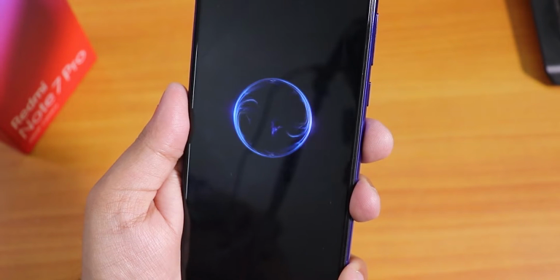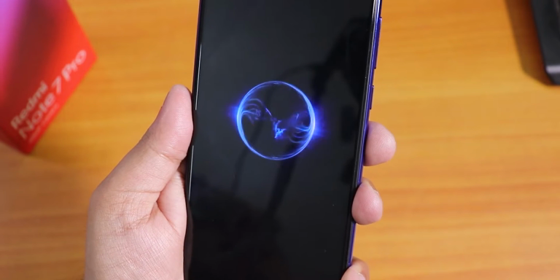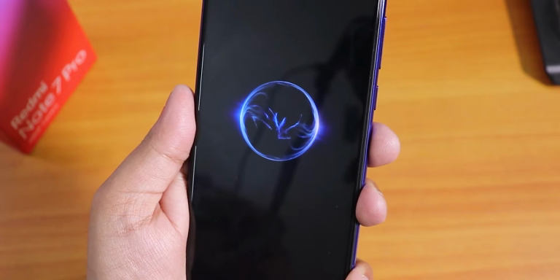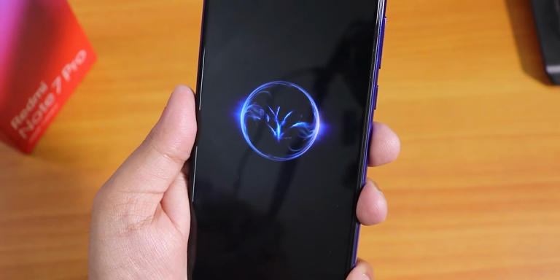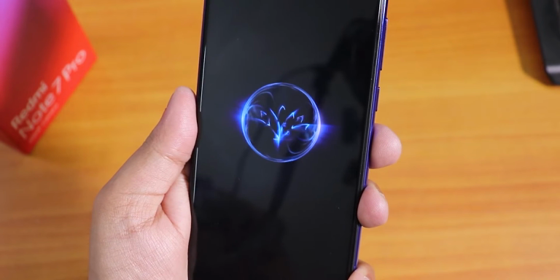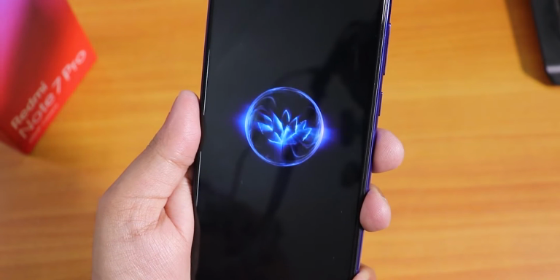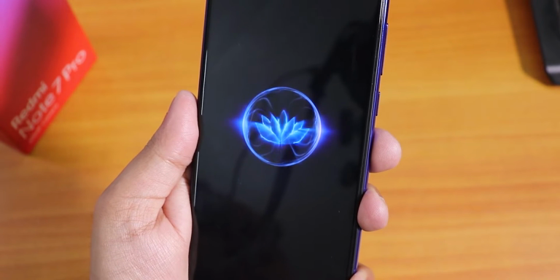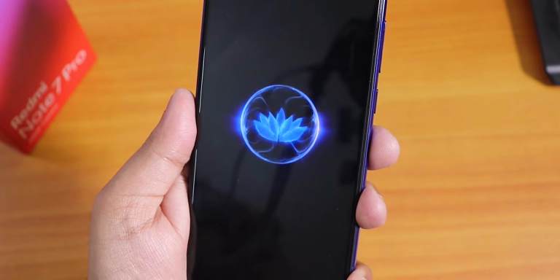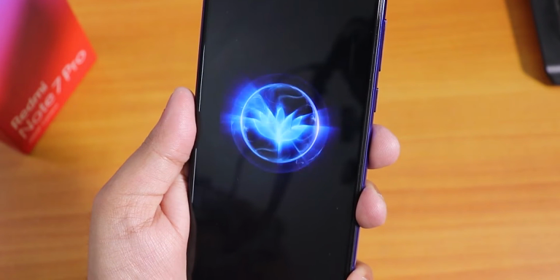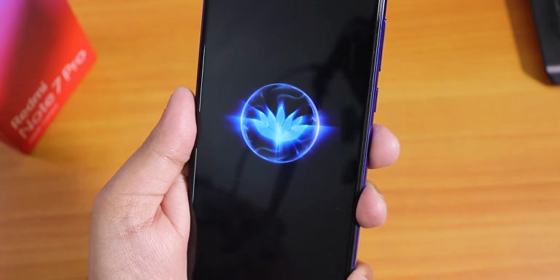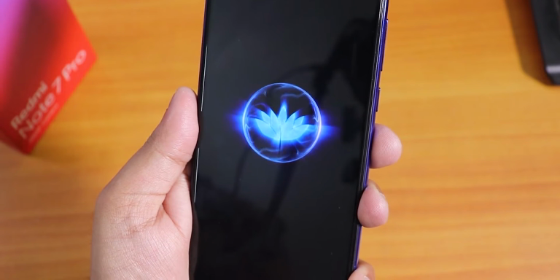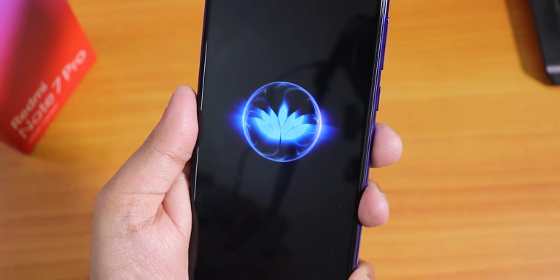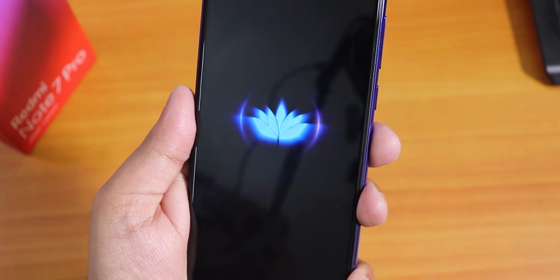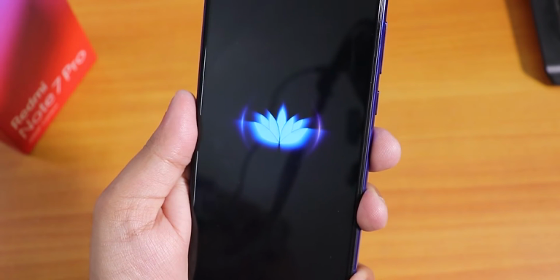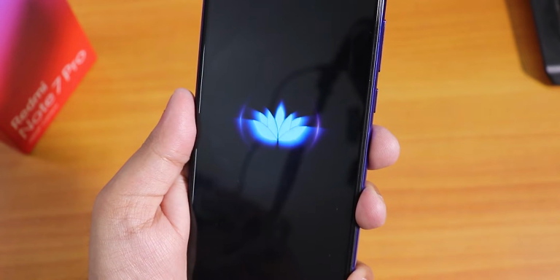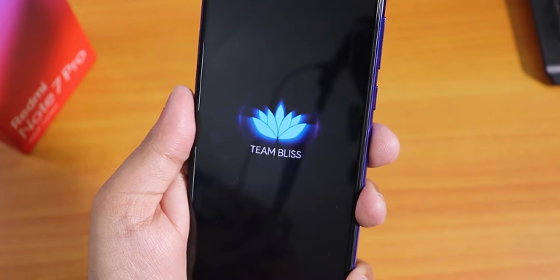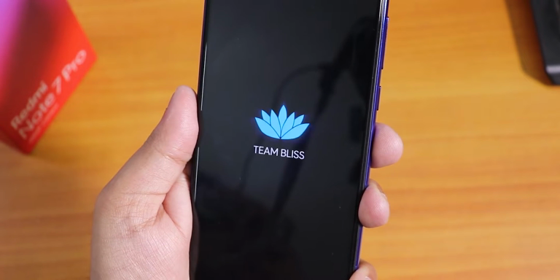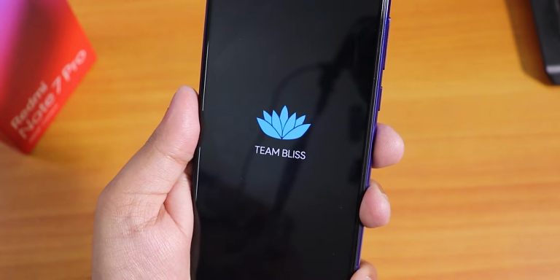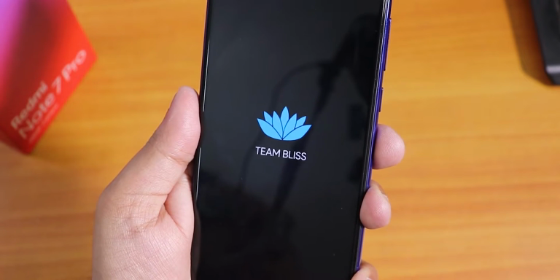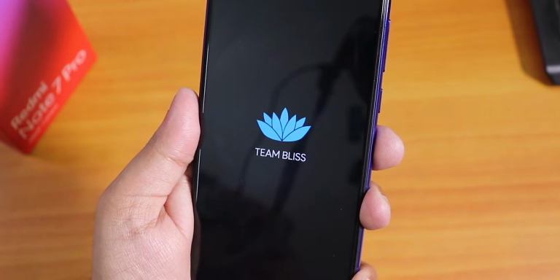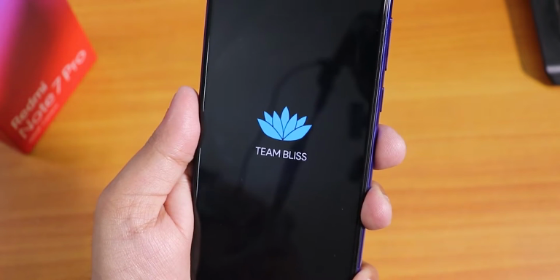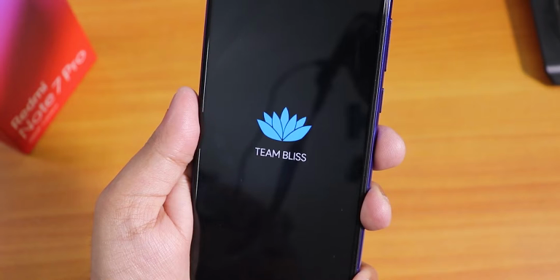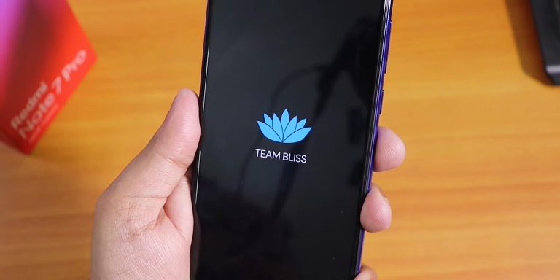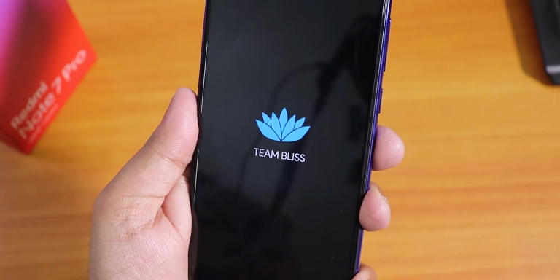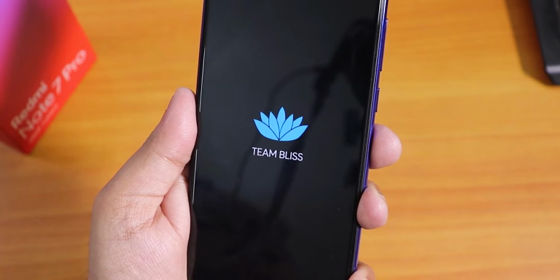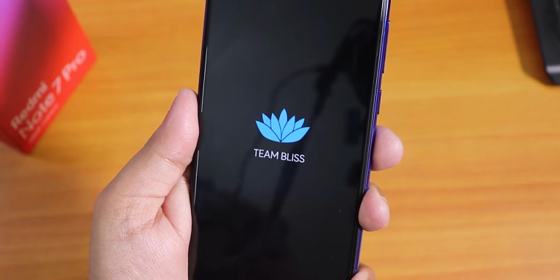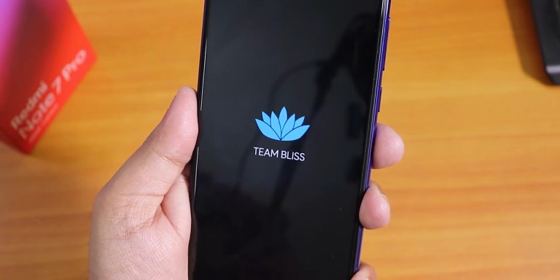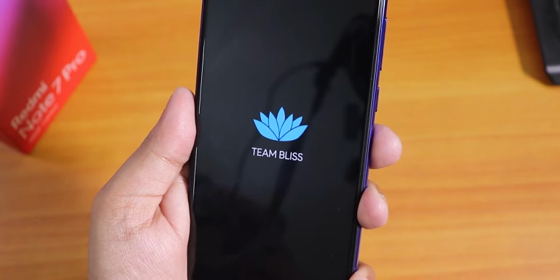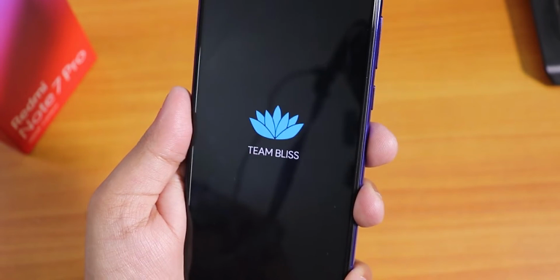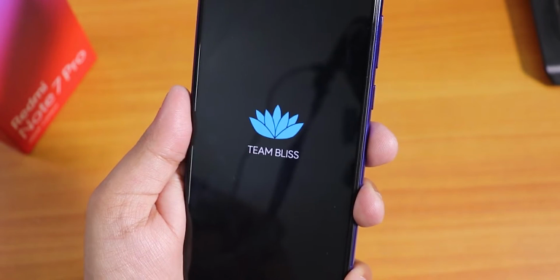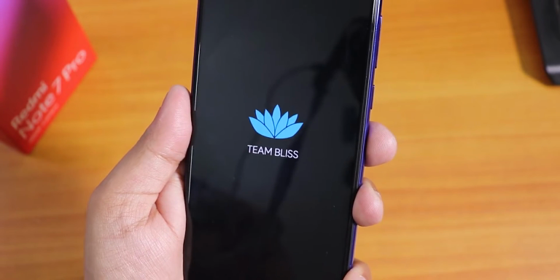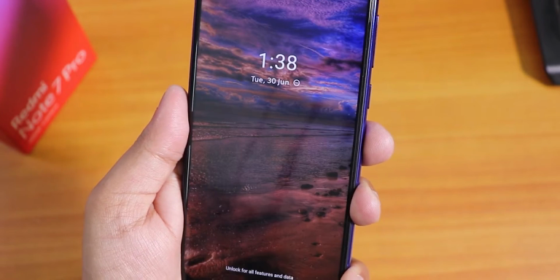What is up guys, this is Tito back with another video on the Redmi Note 7 Pro. Today I'm going to be showing you the latest Blizz ROM.